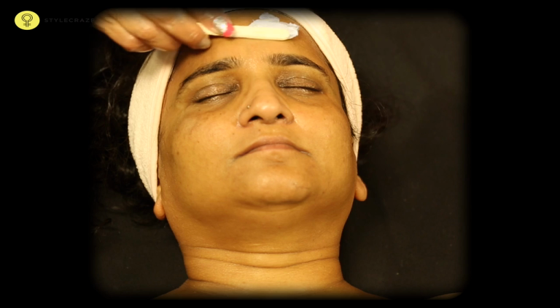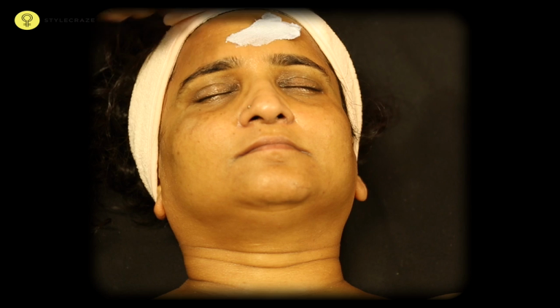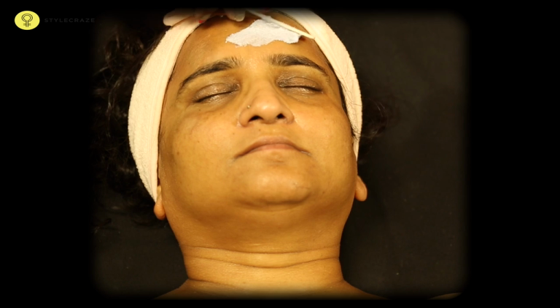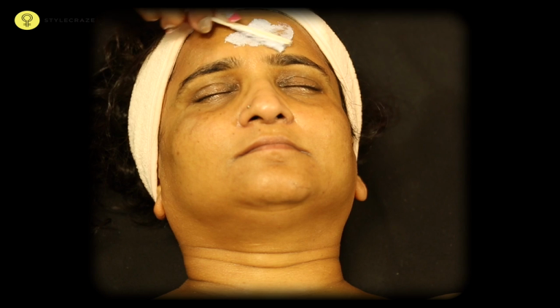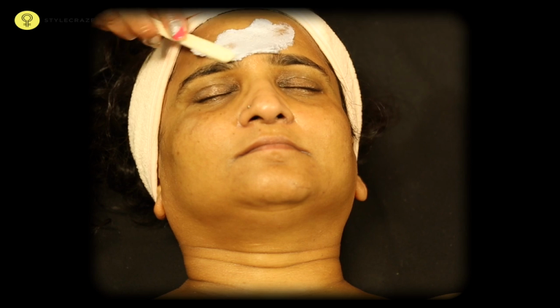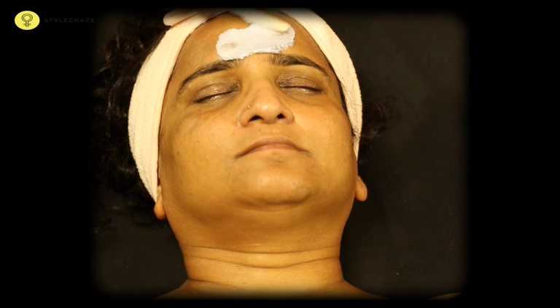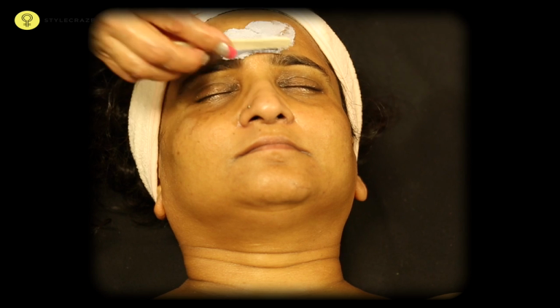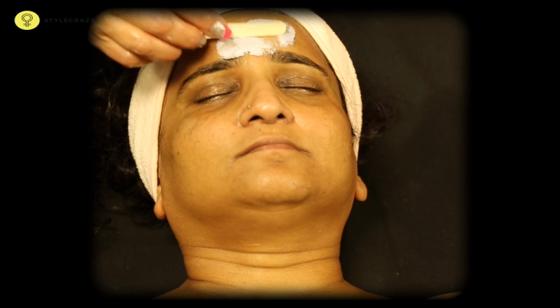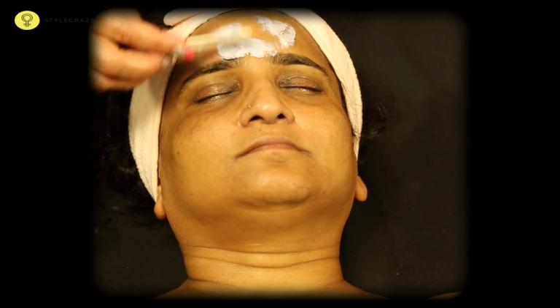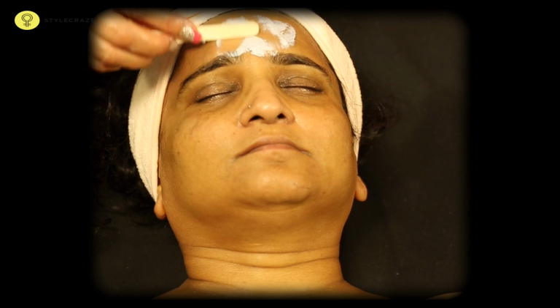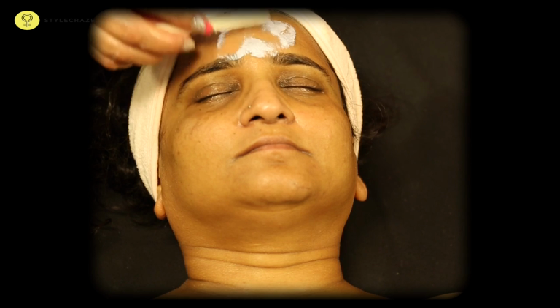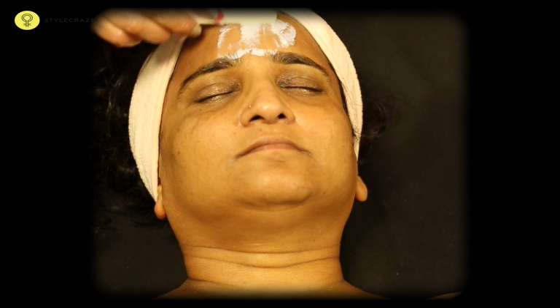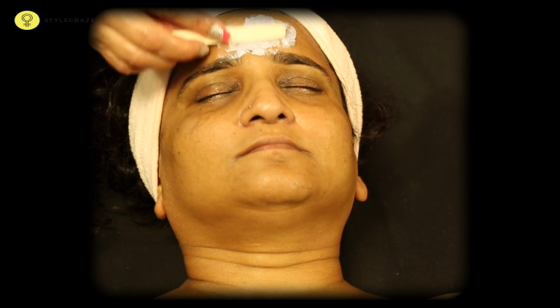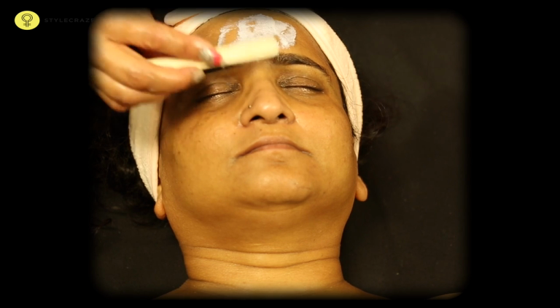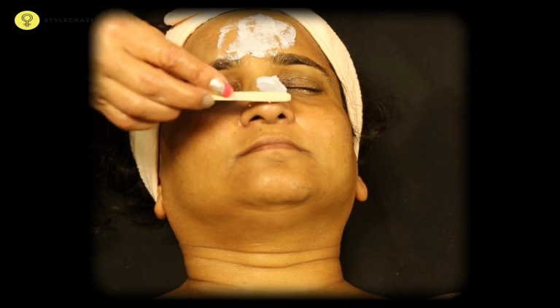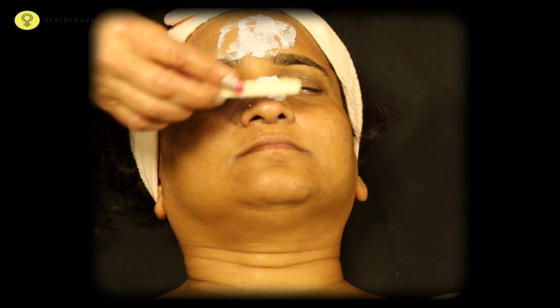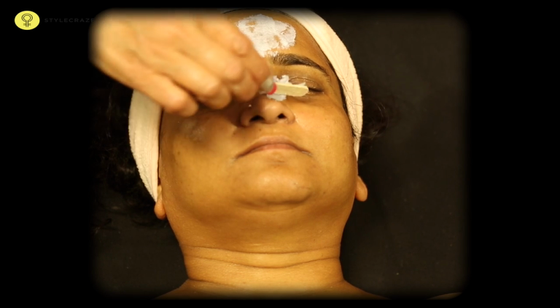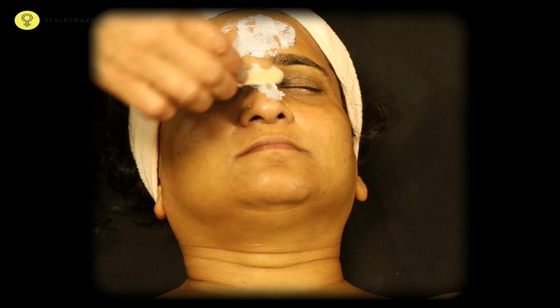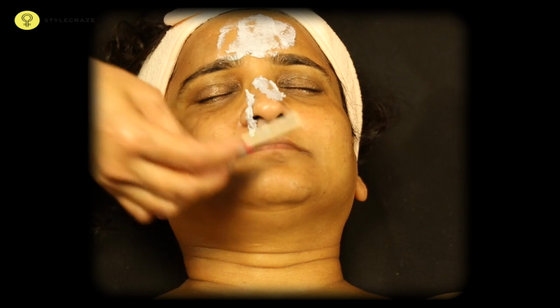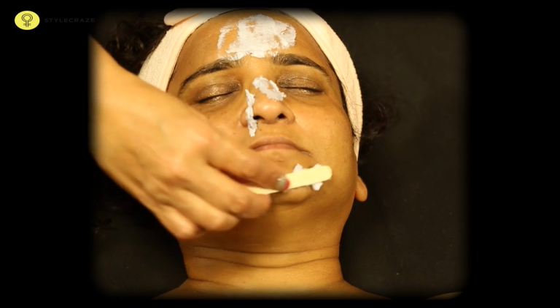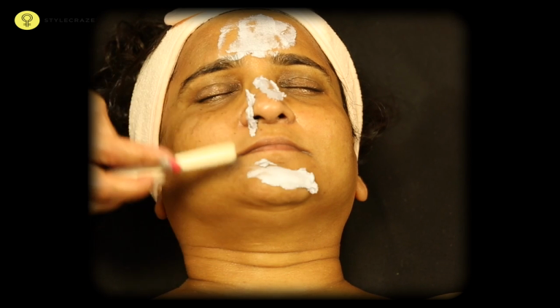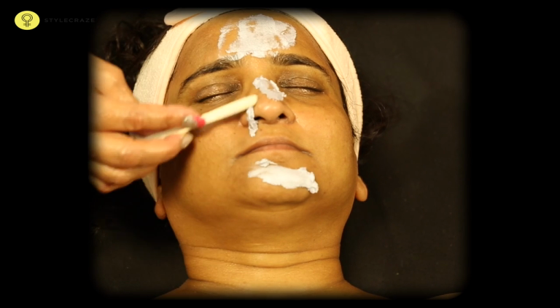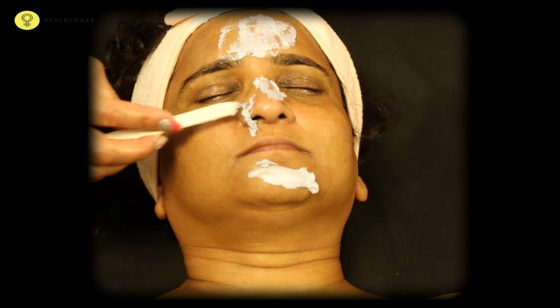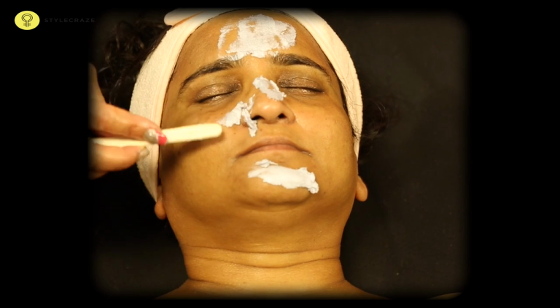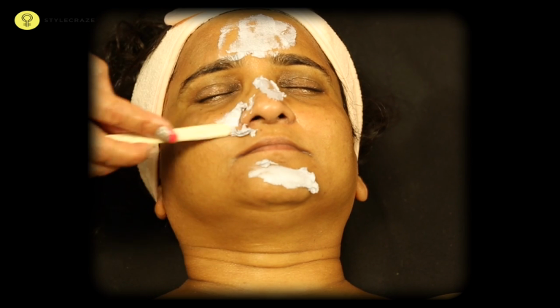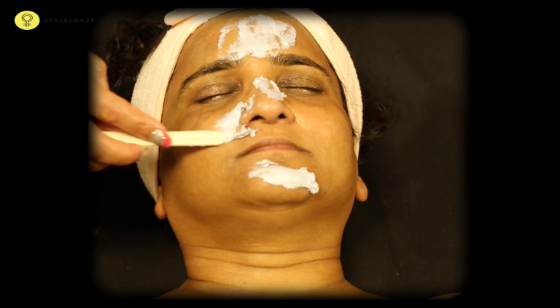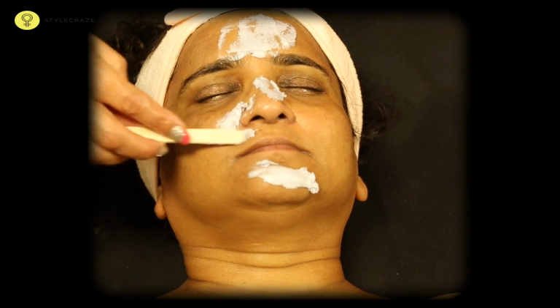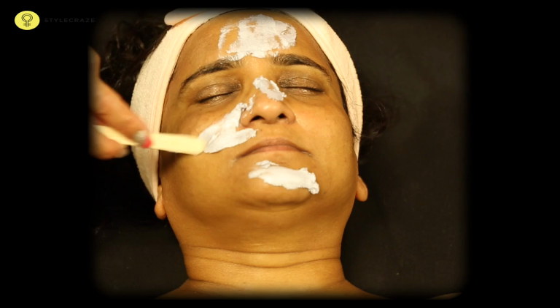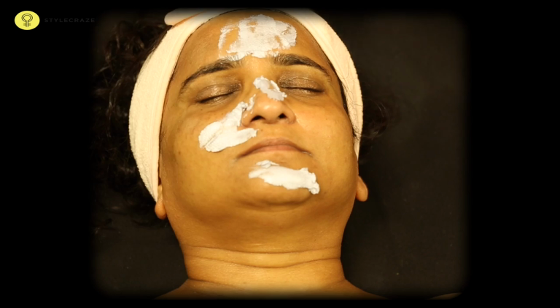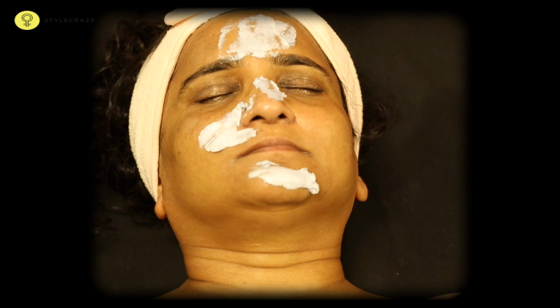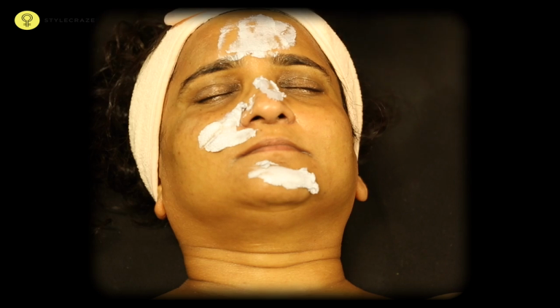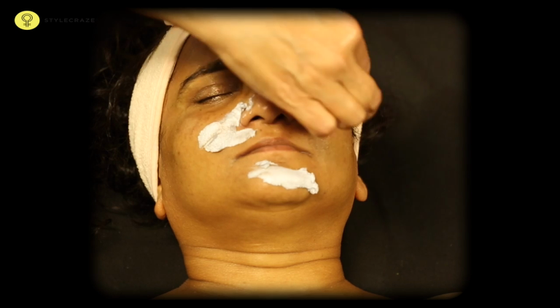Use a moisturizing cream rich in vitamin E and massage this on the face gently for a few minutes.